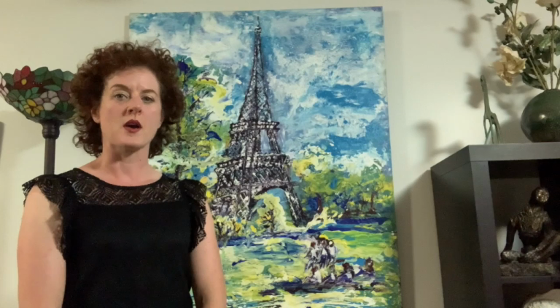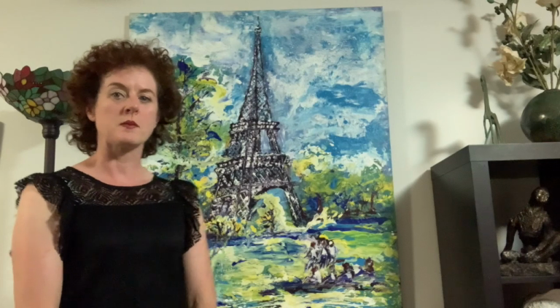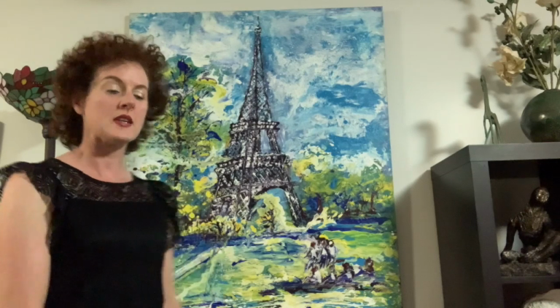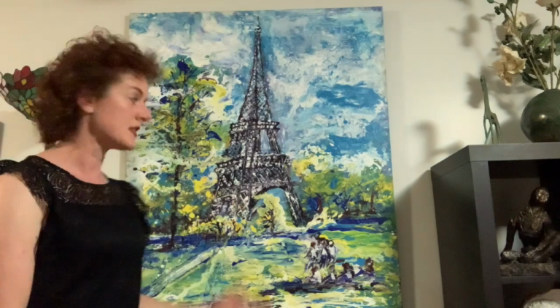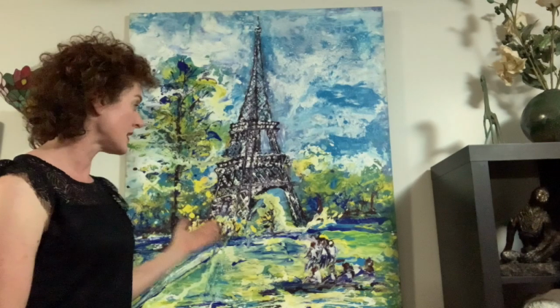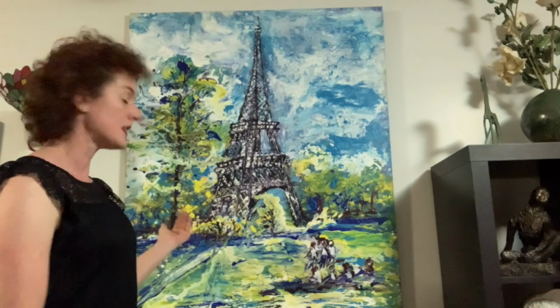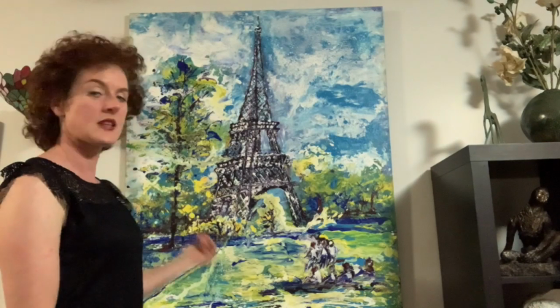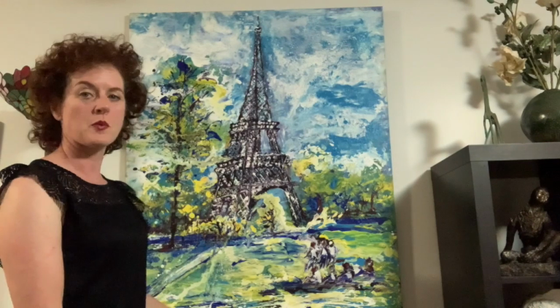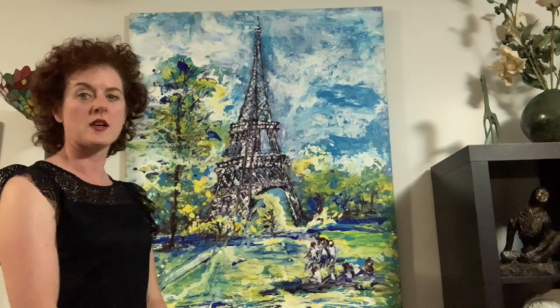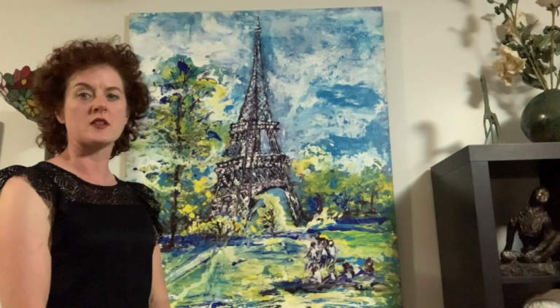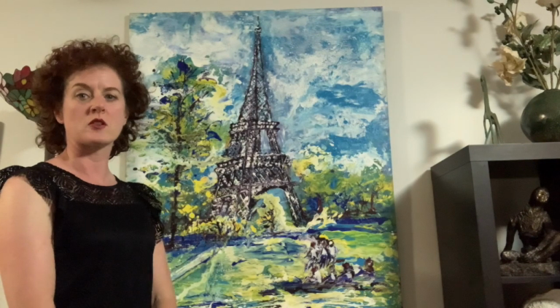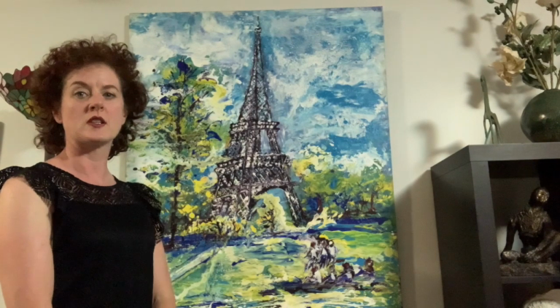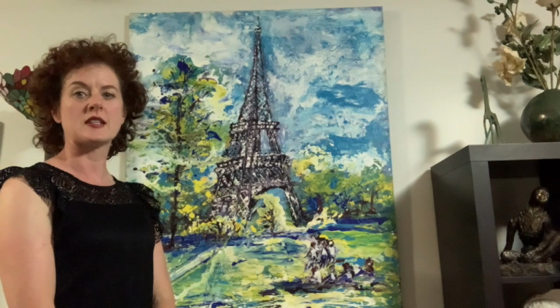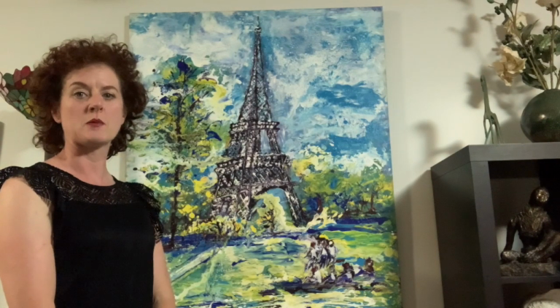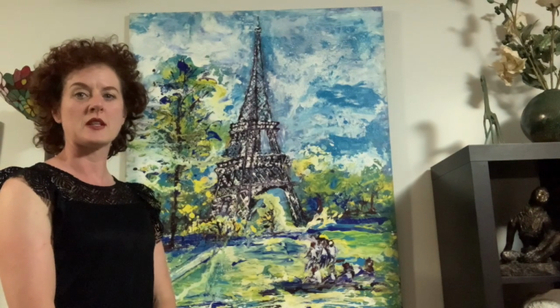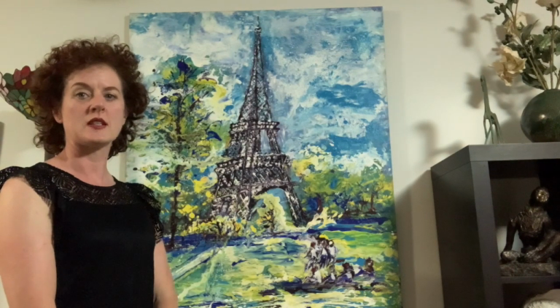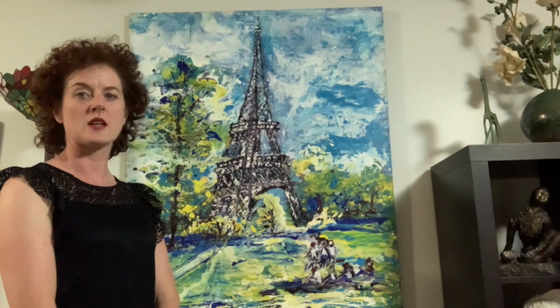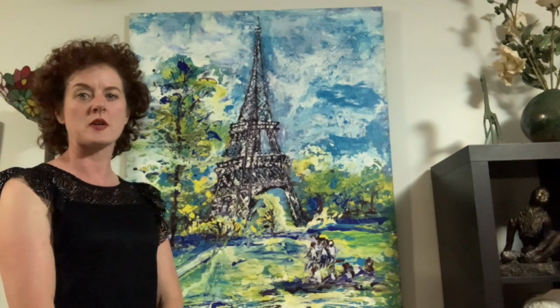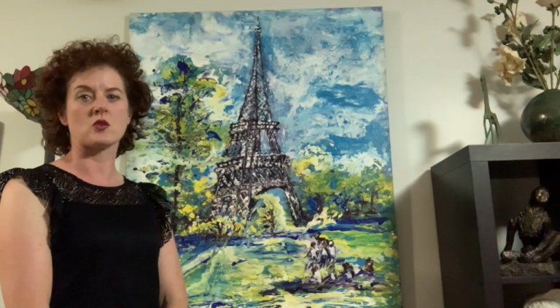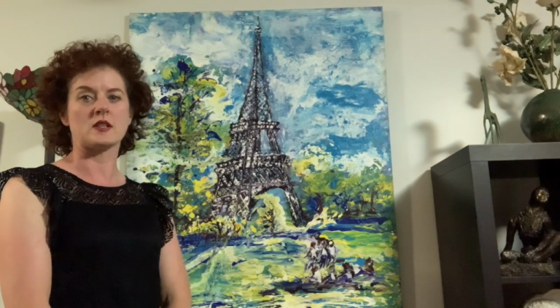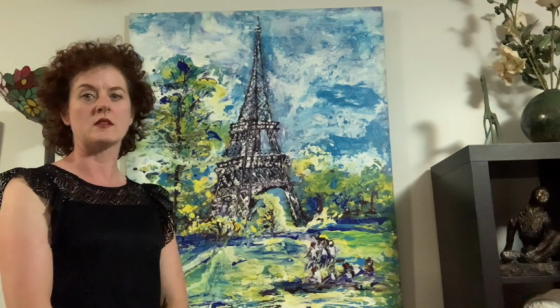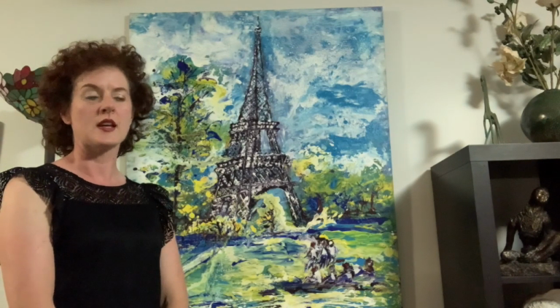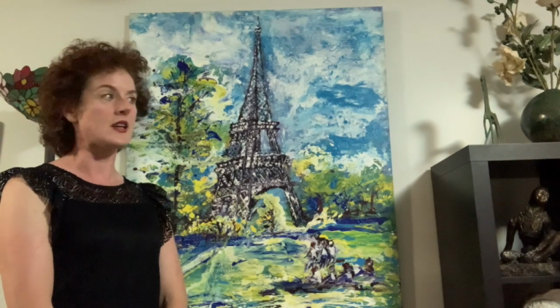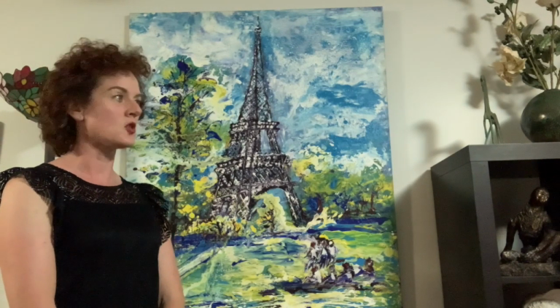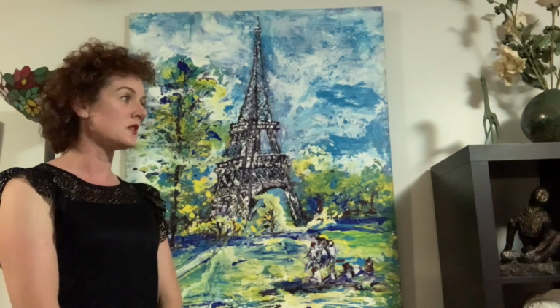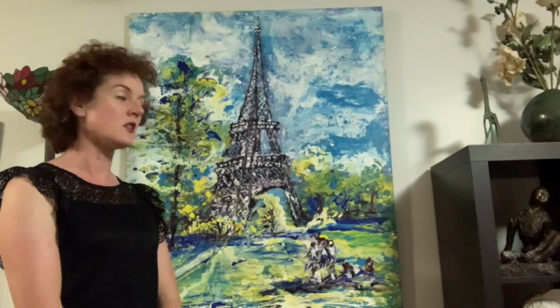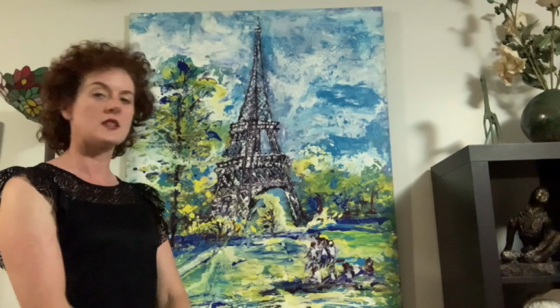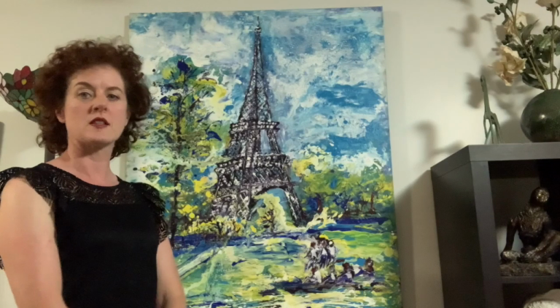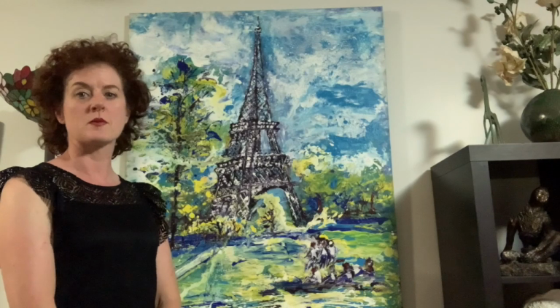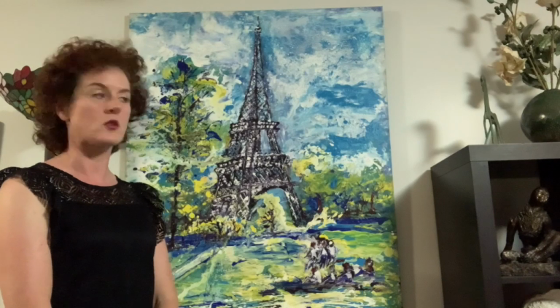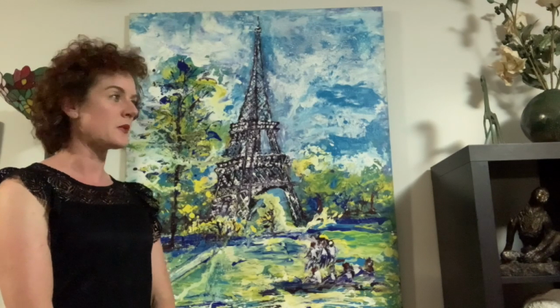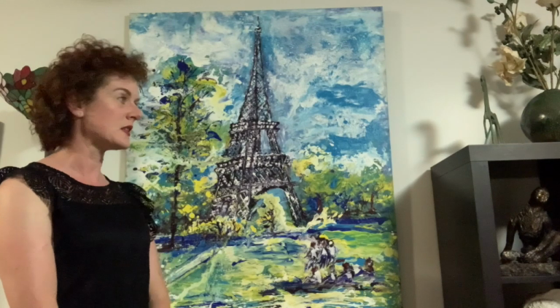Behind me is an example of an acrylic stain painting done by Joan Hill, and Joan is here to tell us about her painting.